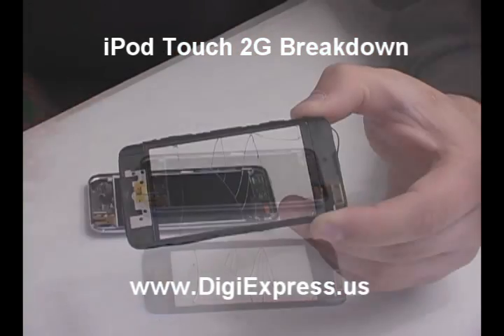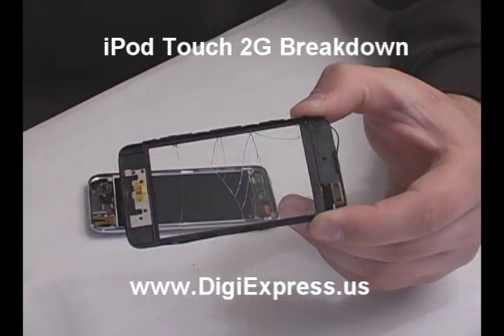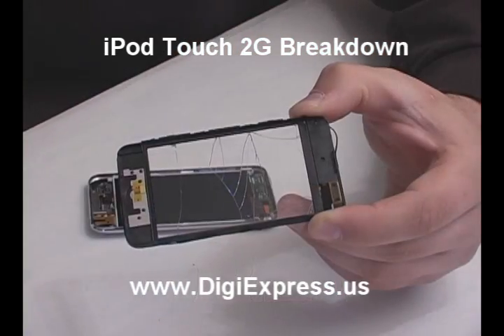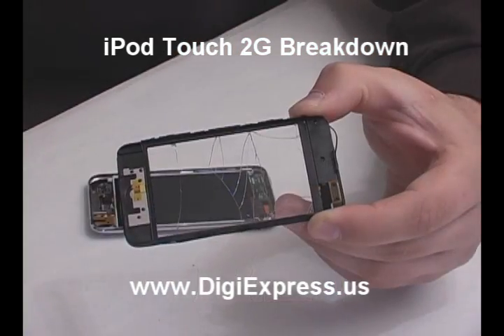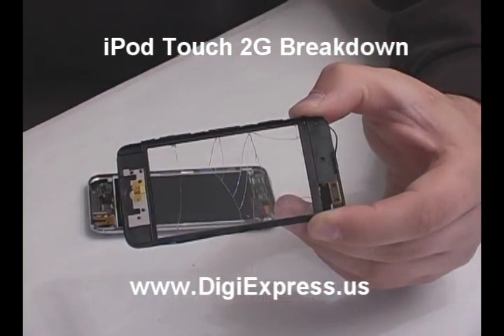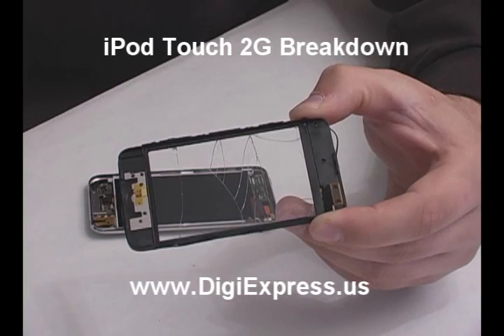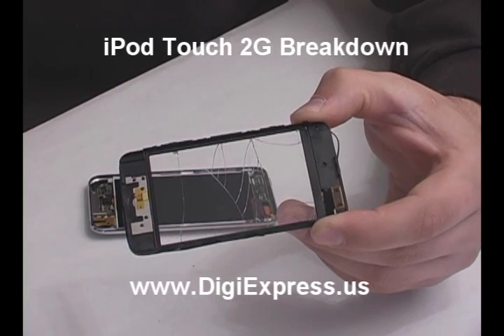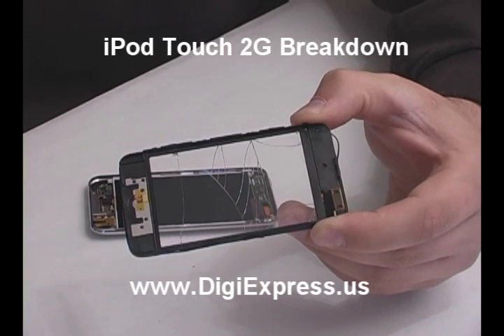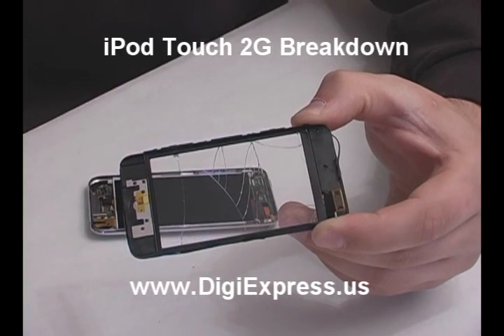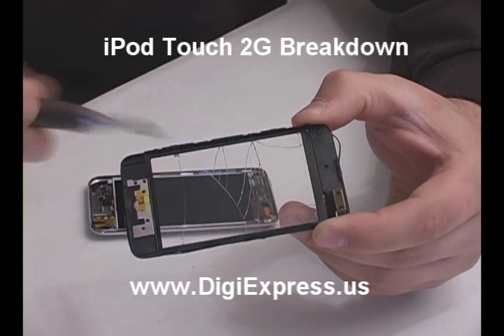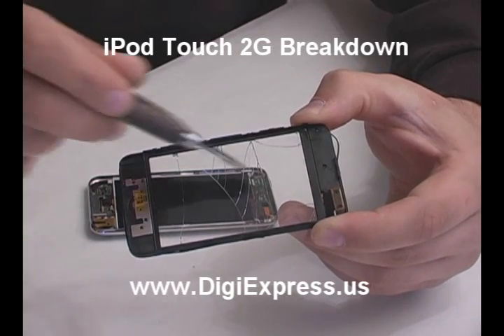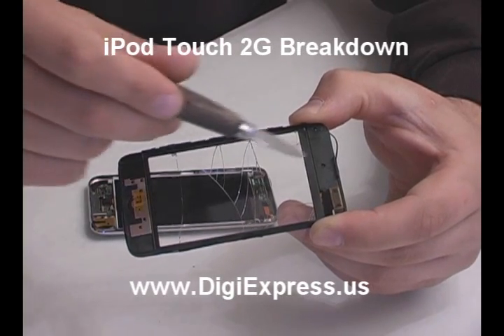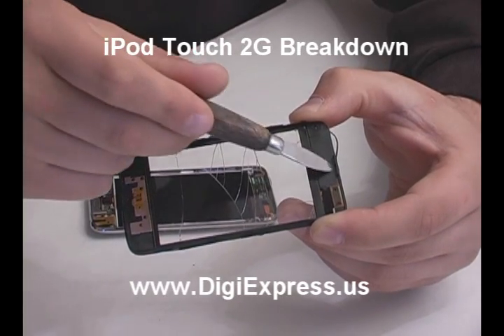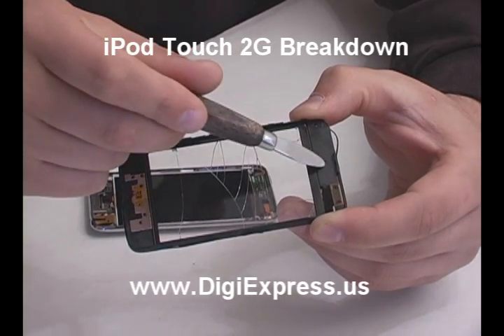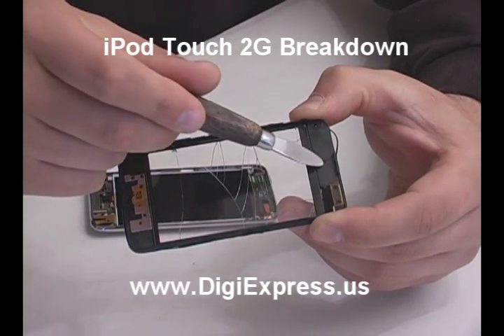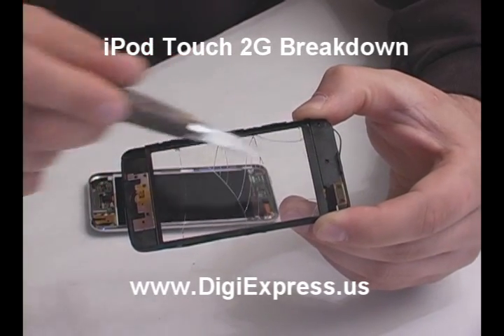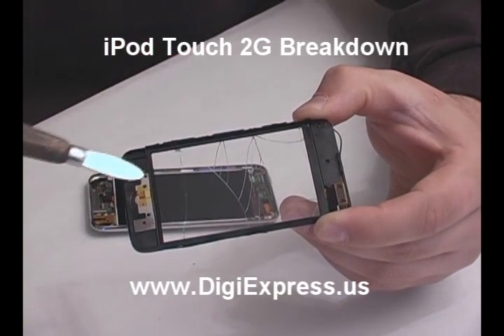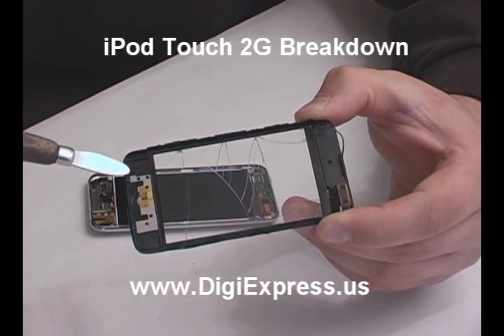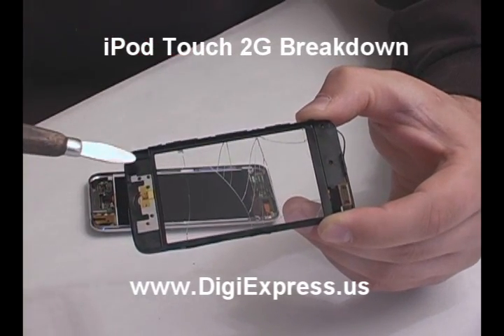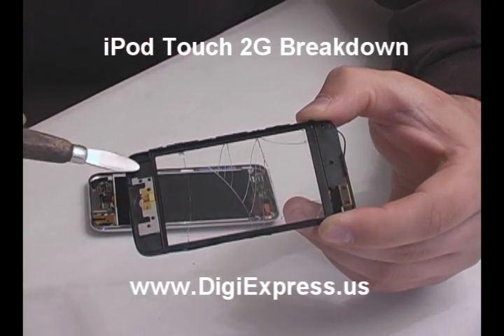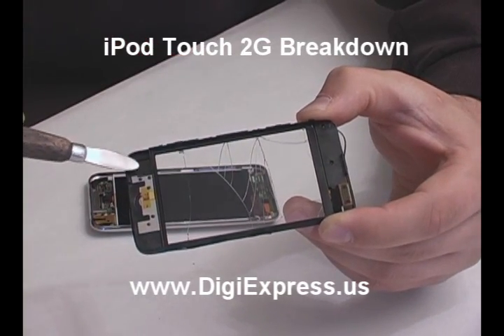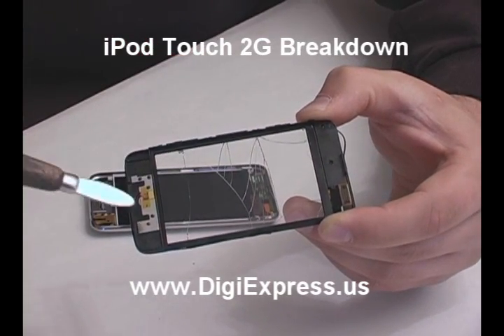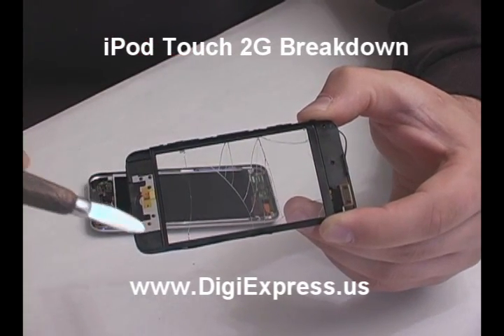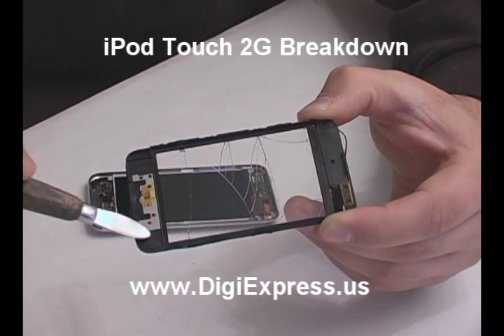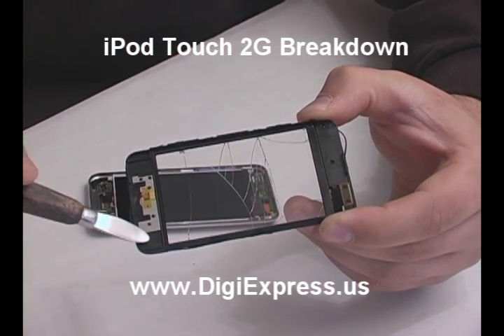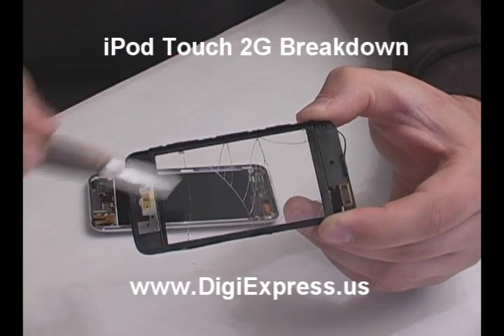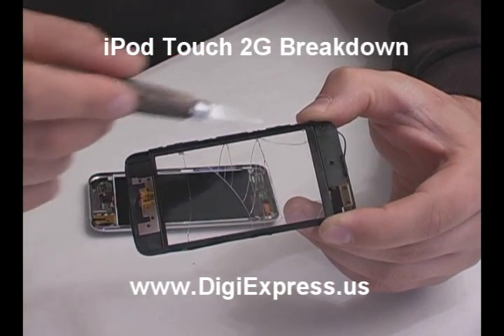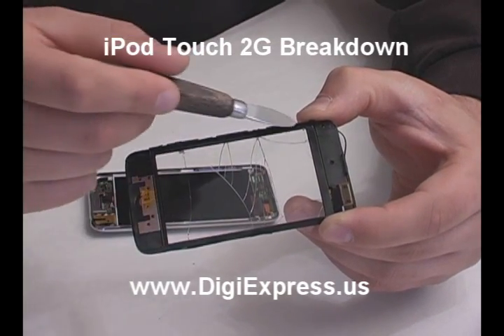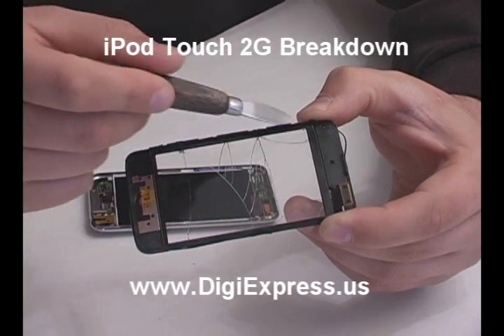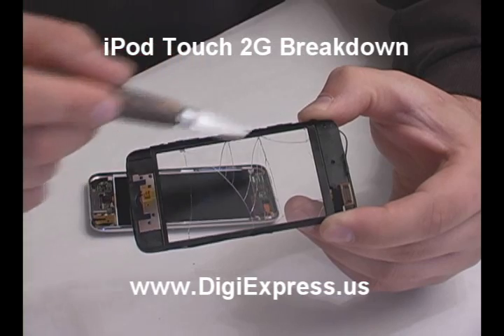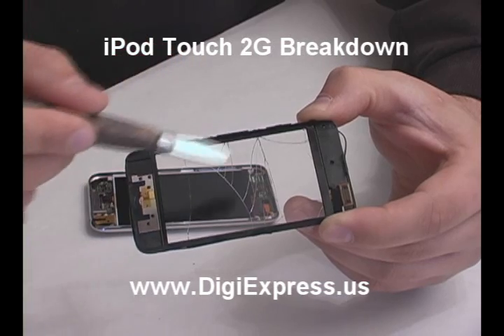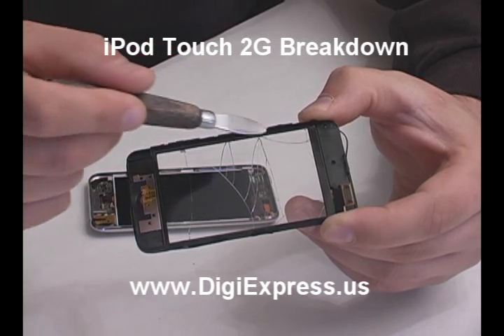You will need the plastic frame for your new digitizer. Pry it up from the old glass, being careful not to break it.